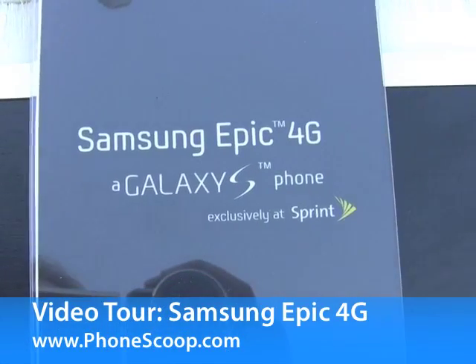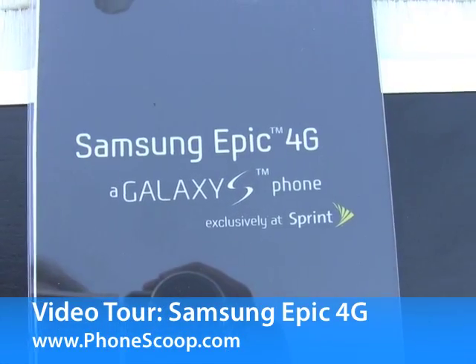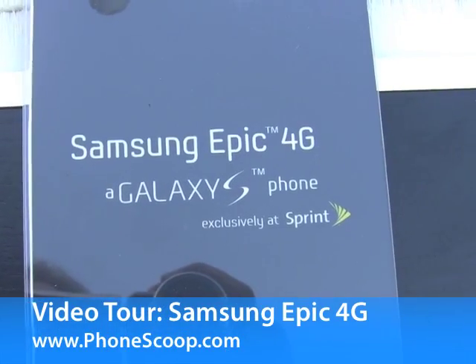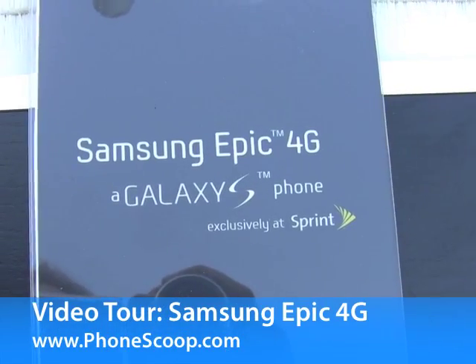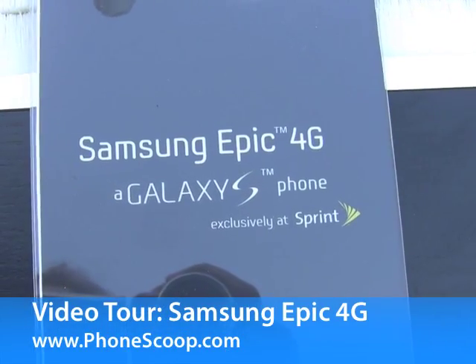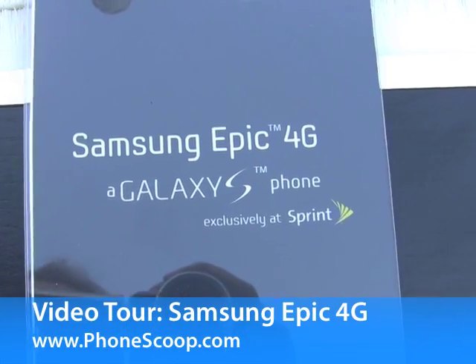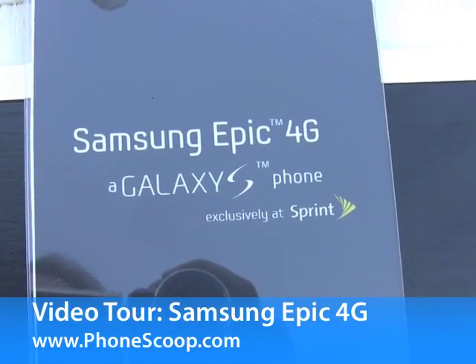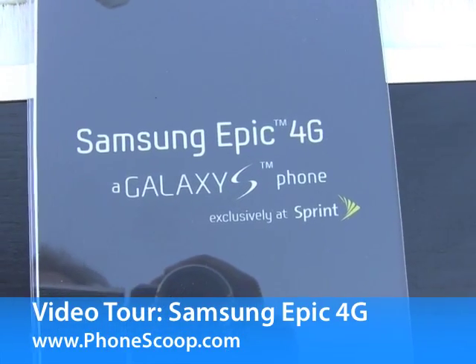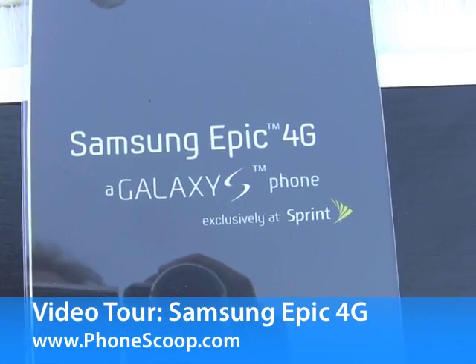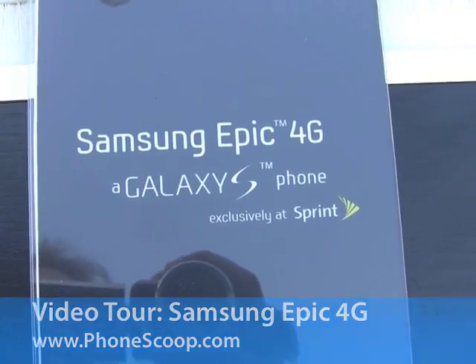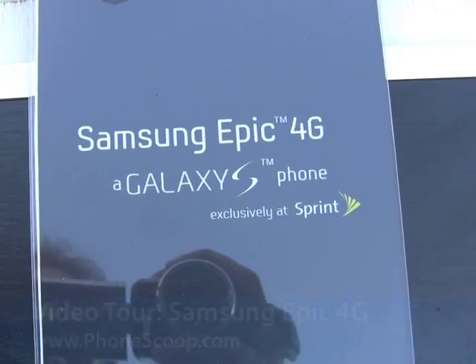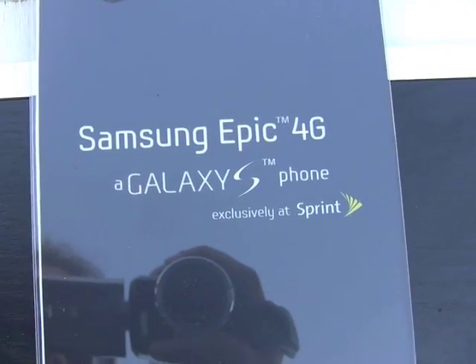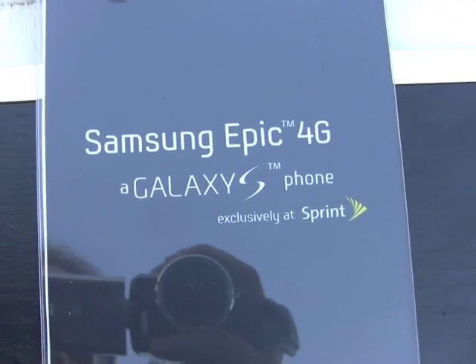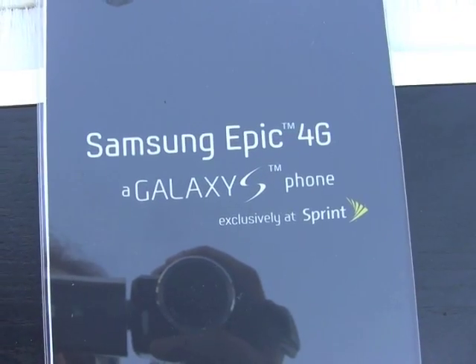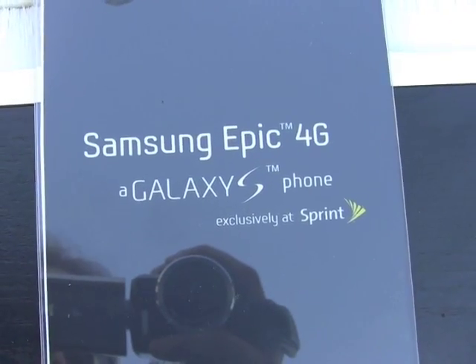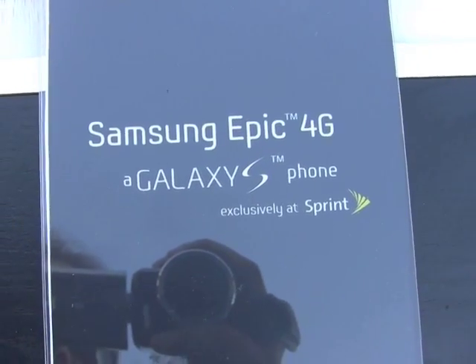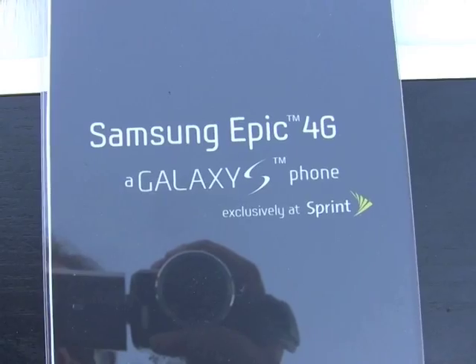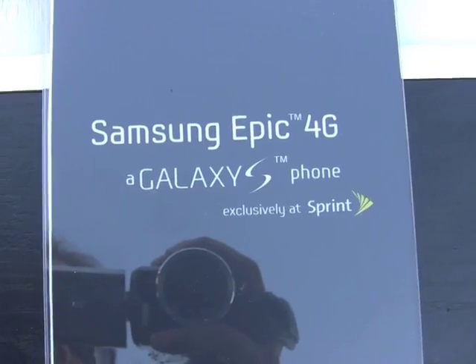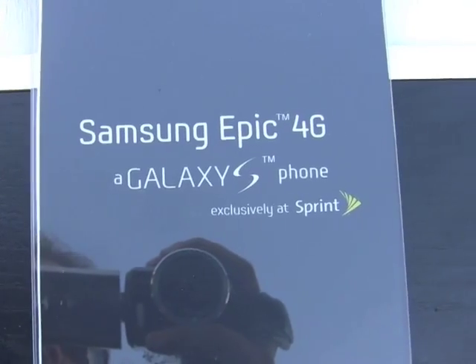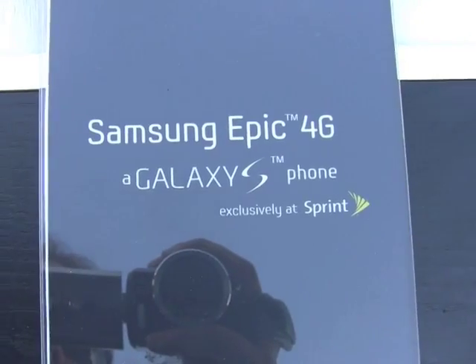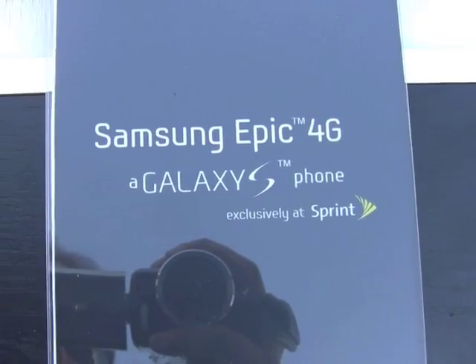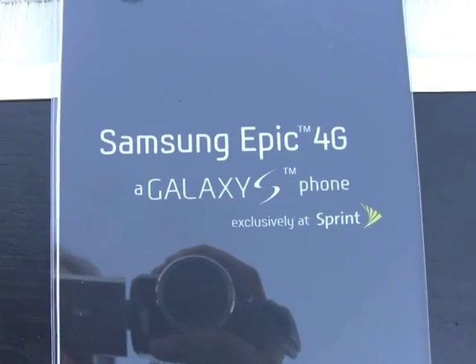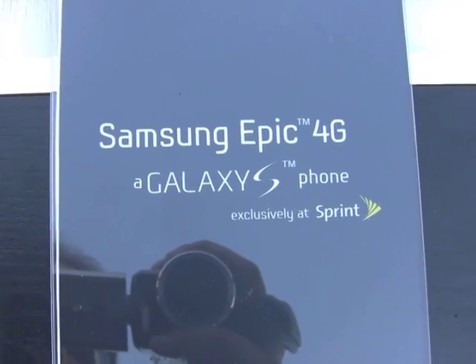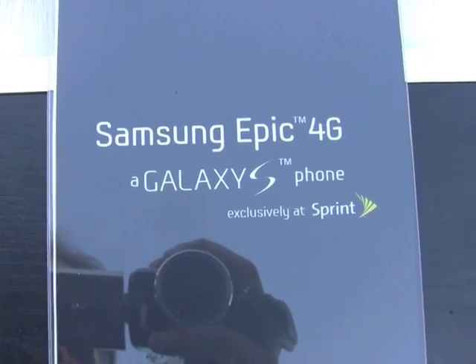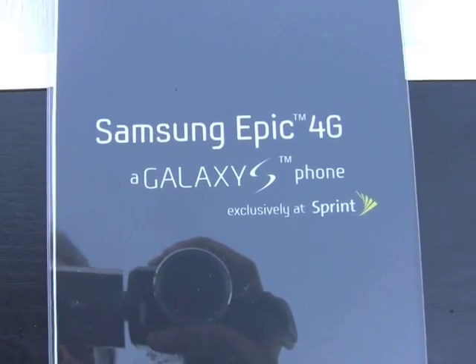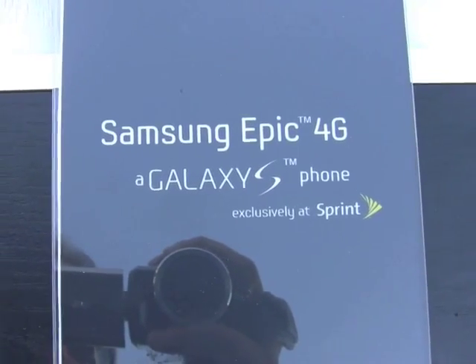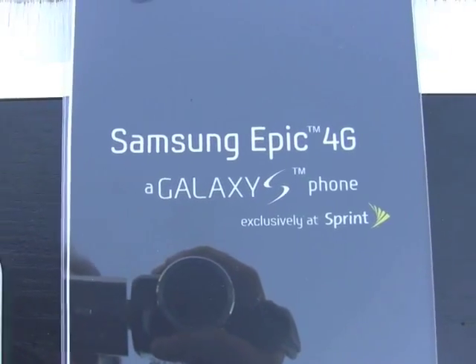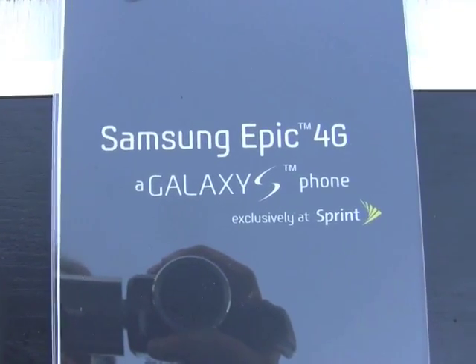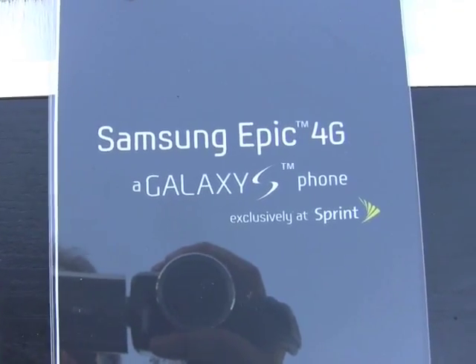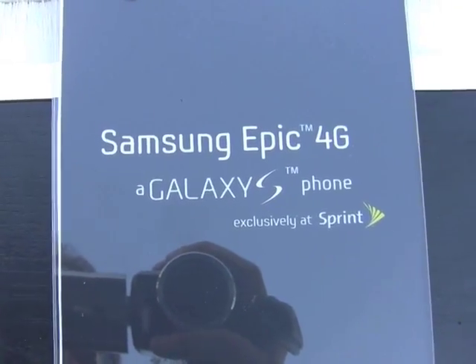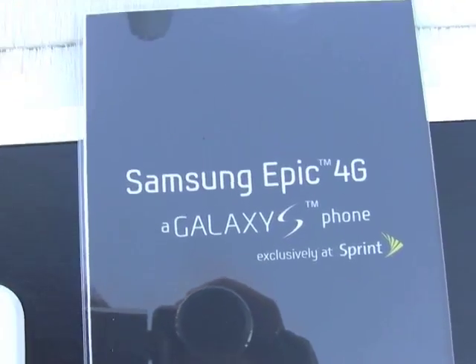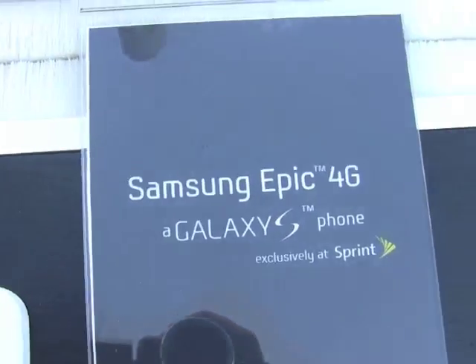Hey everybody, this is Eric with PhoneScoop looking at the Samsung Epic 4G version of the Galaxy S. This one is for Sprint.